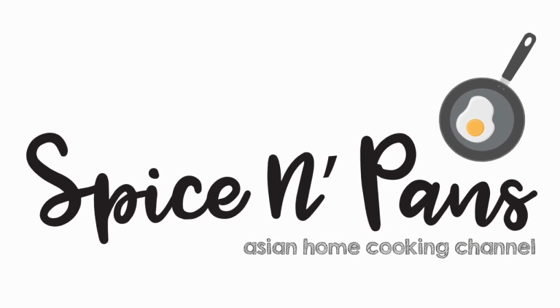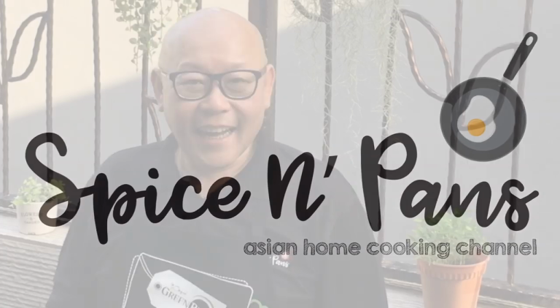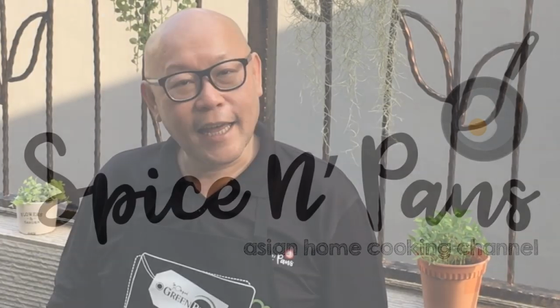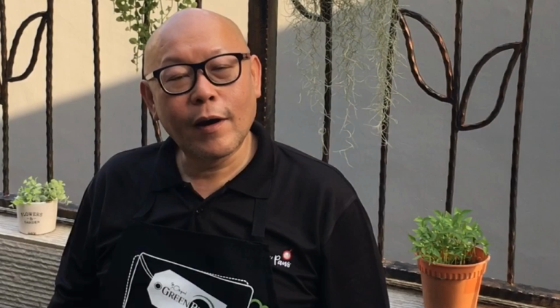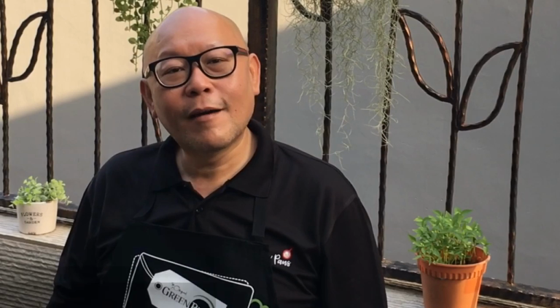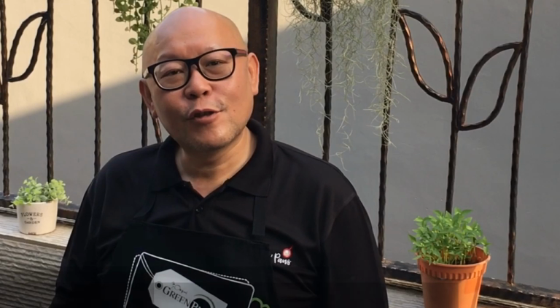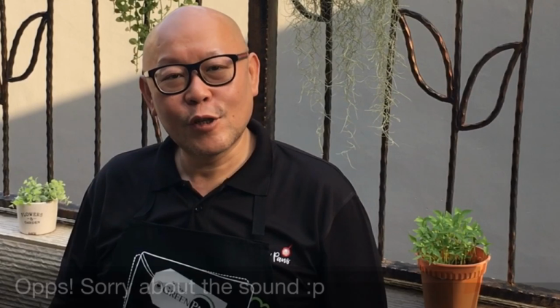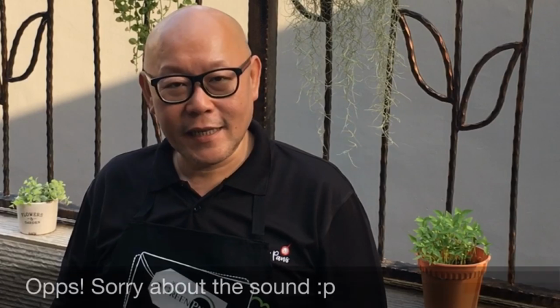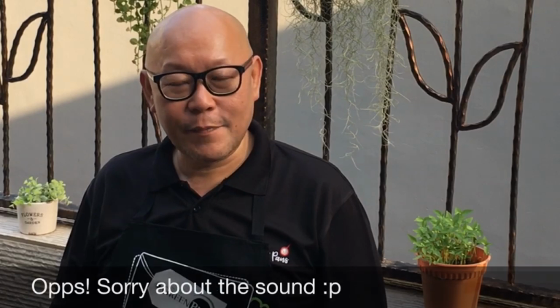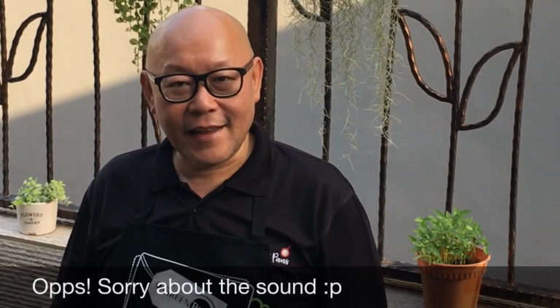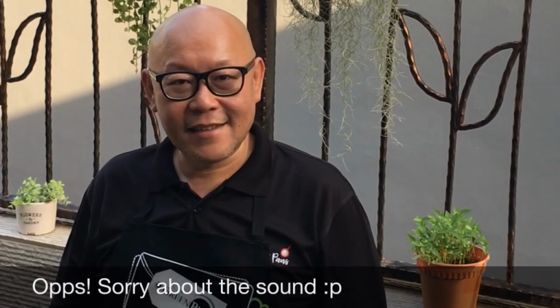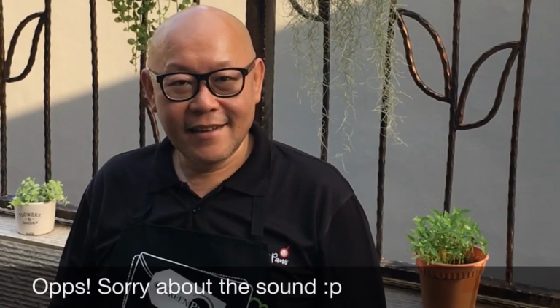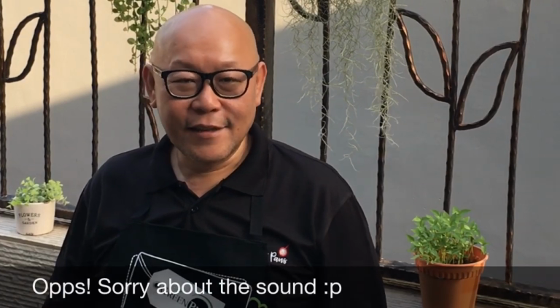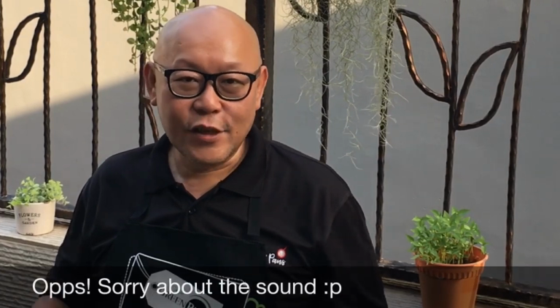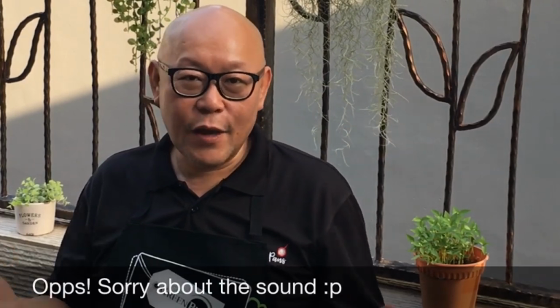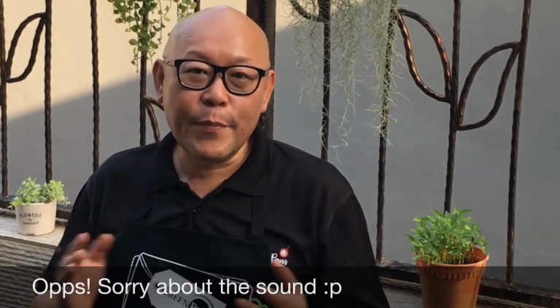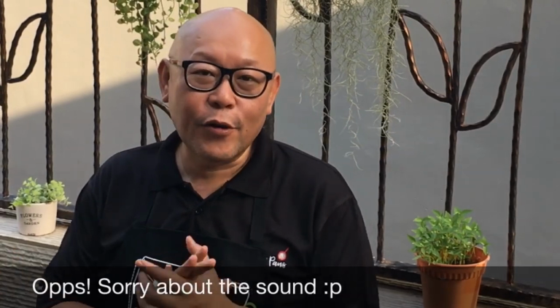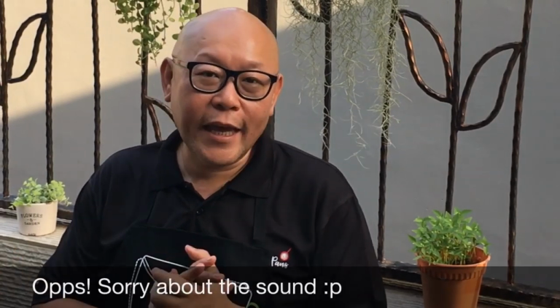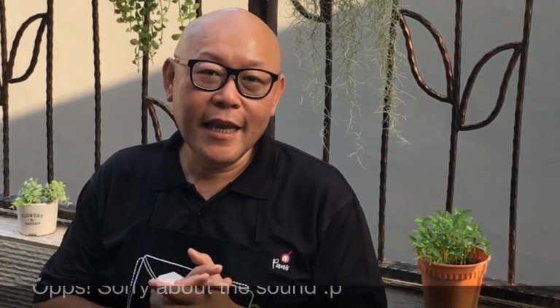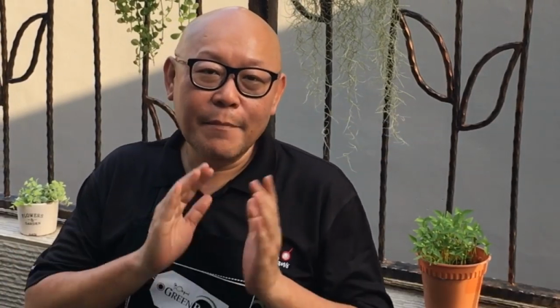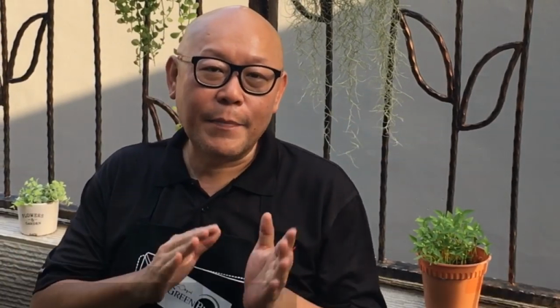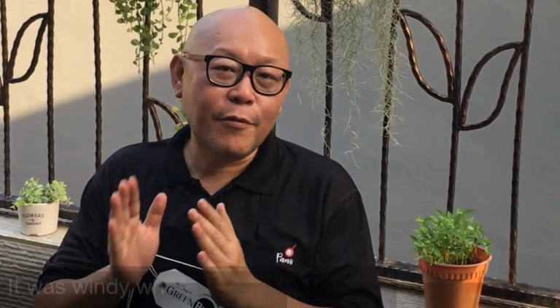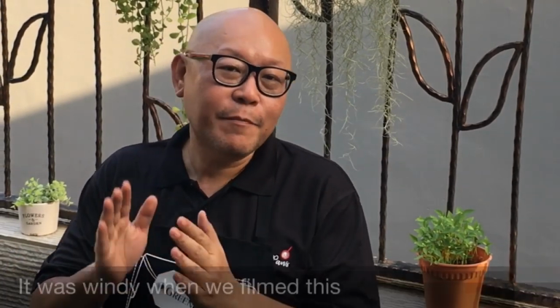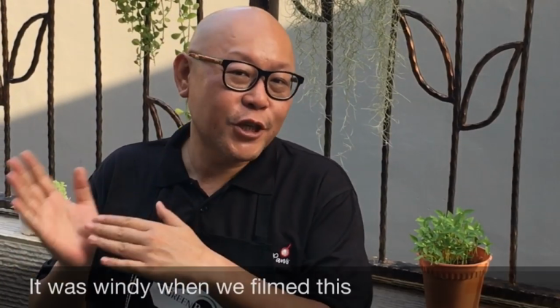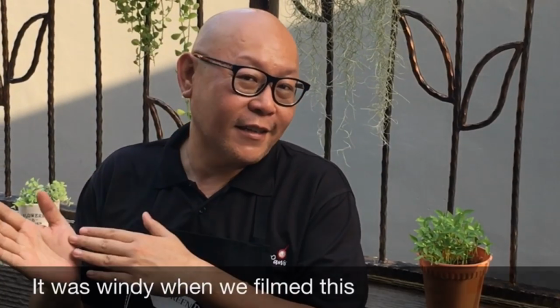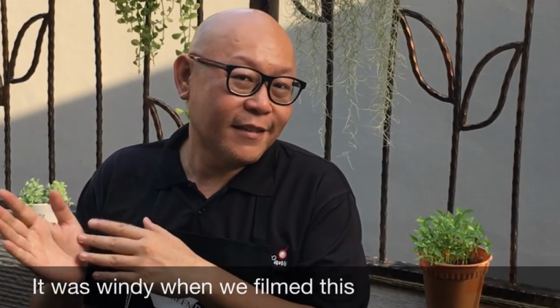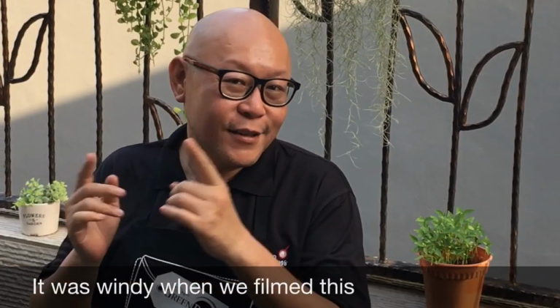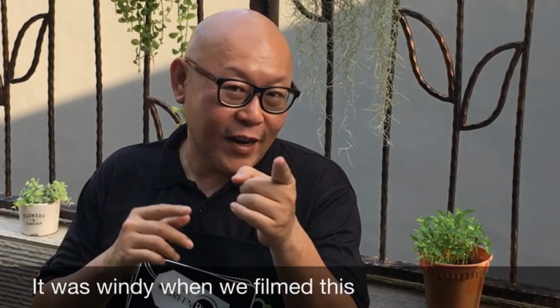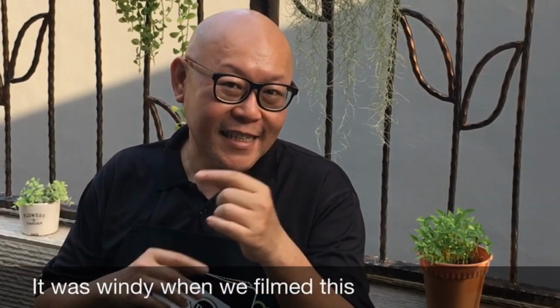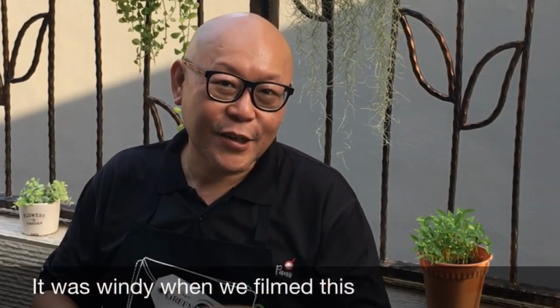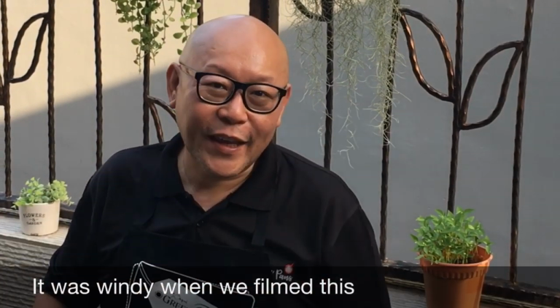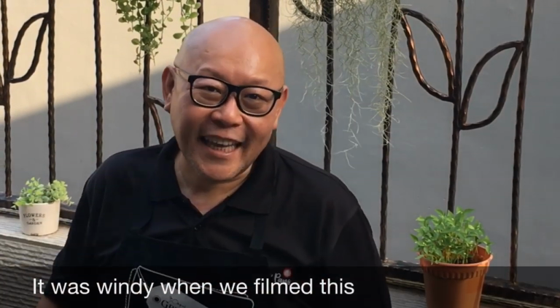Hi and welcome to Spice and Pans. Today we'll be cooking paper-wrapped chicken. So let's start cooking.